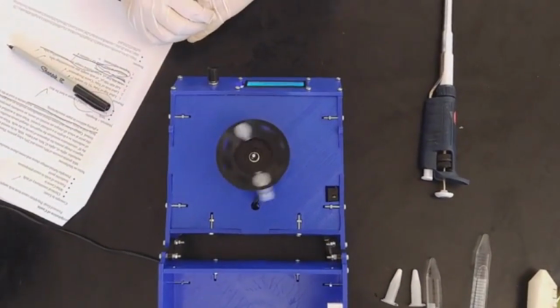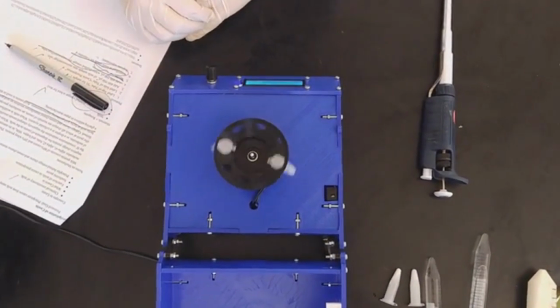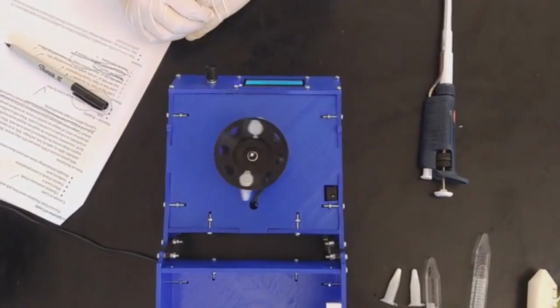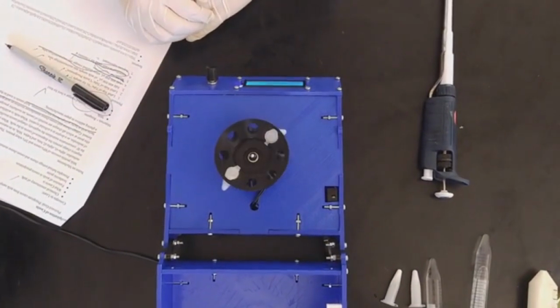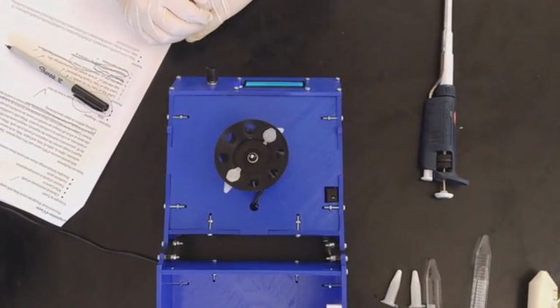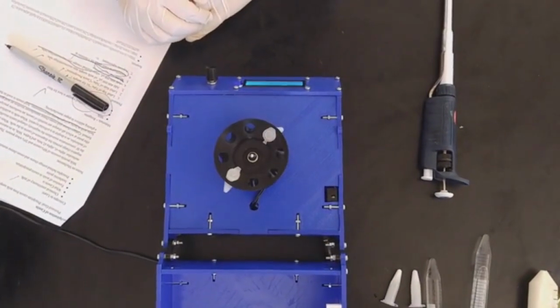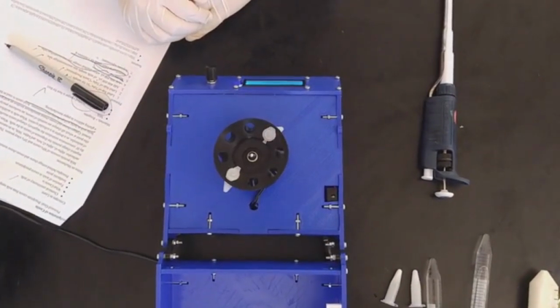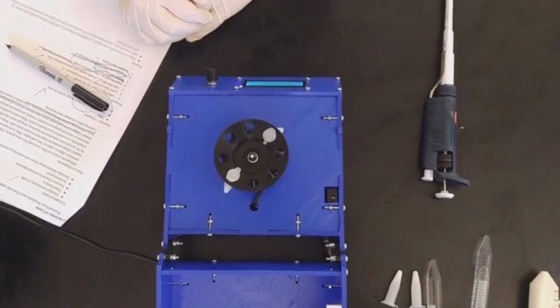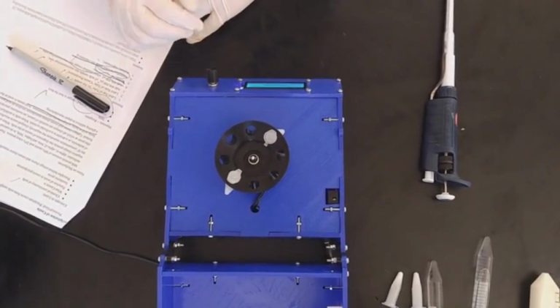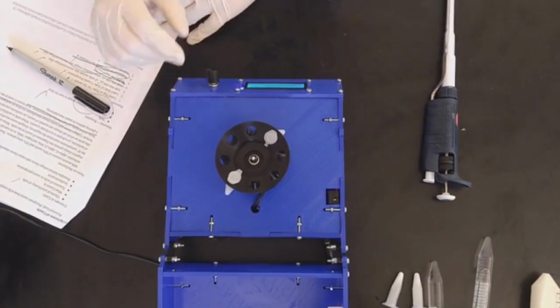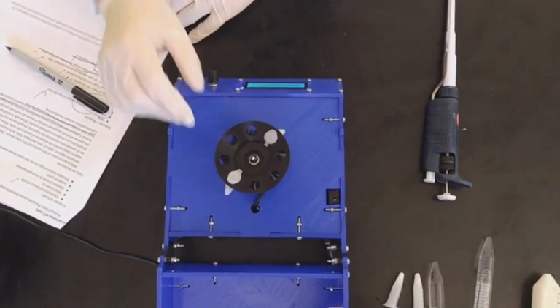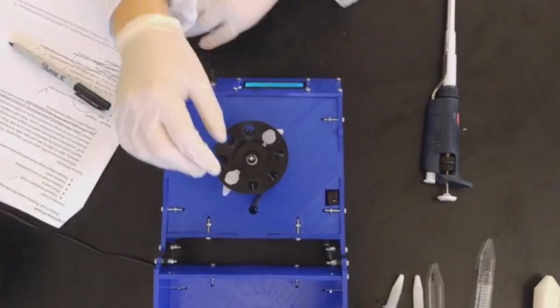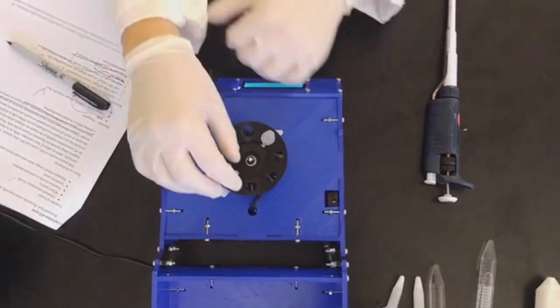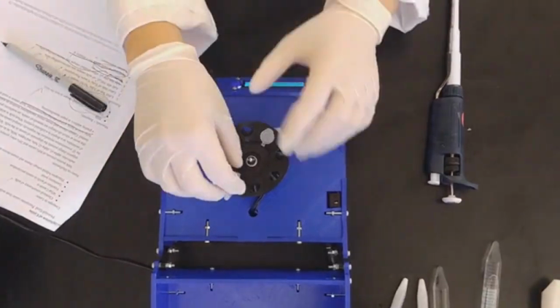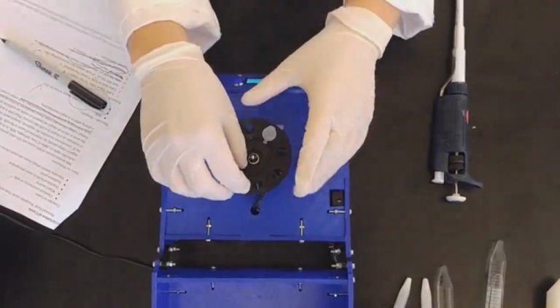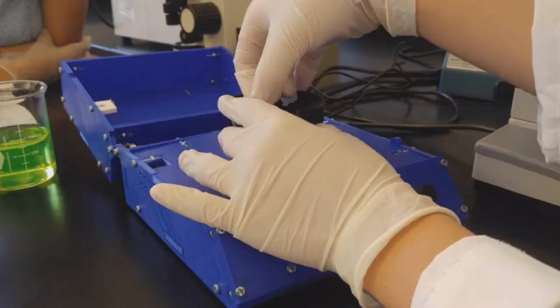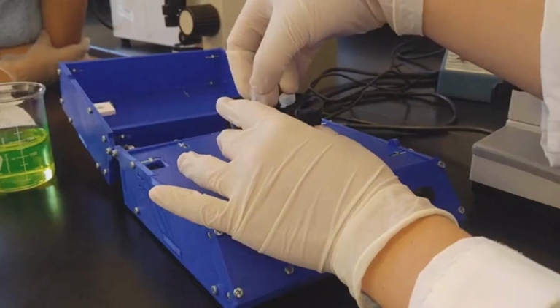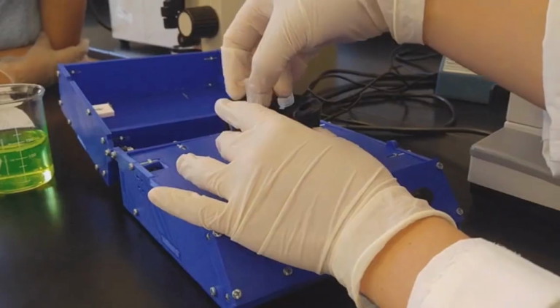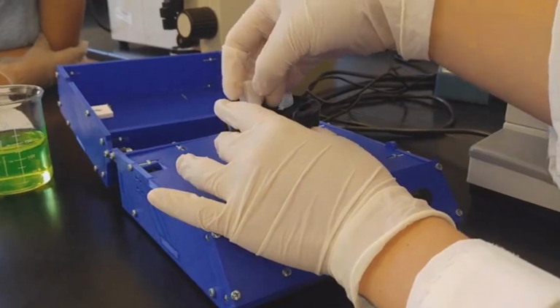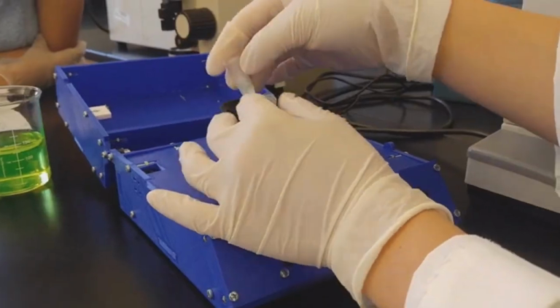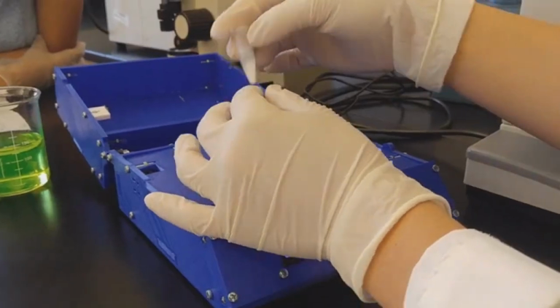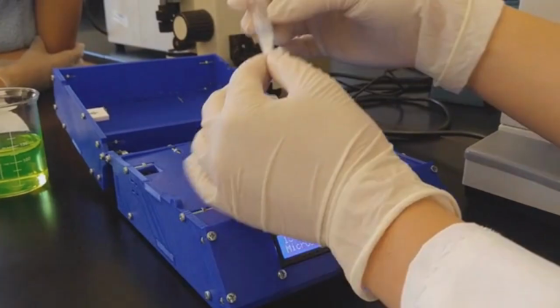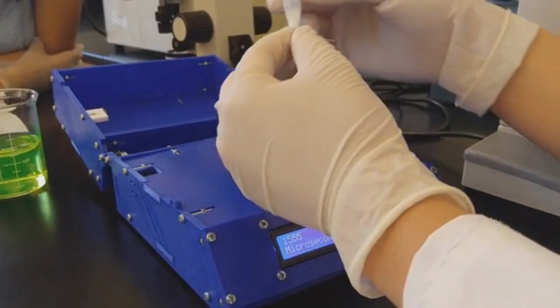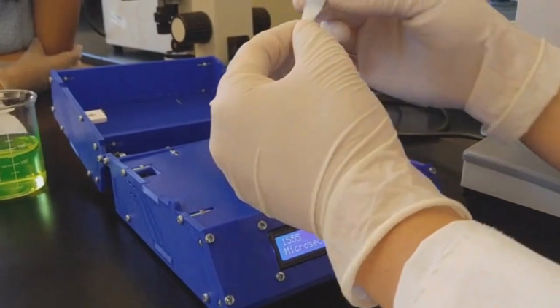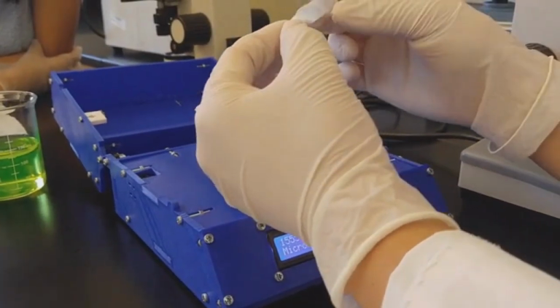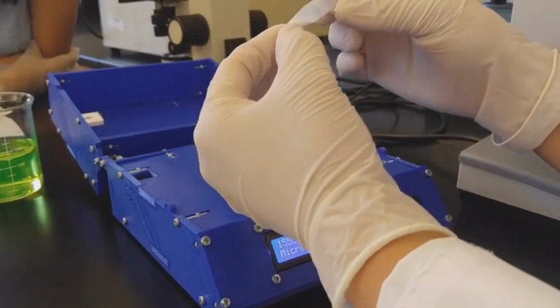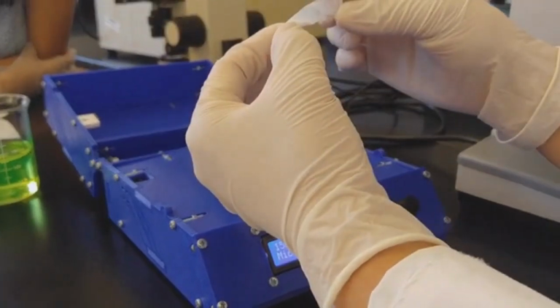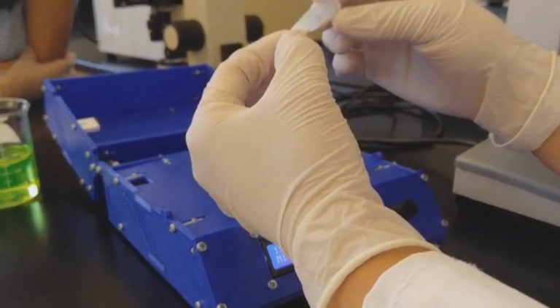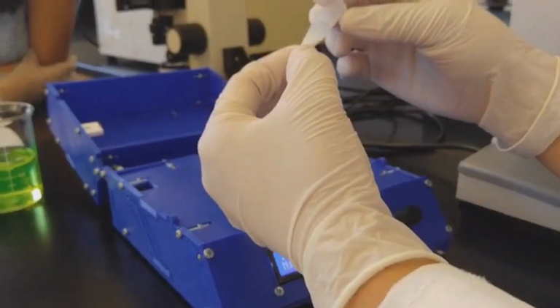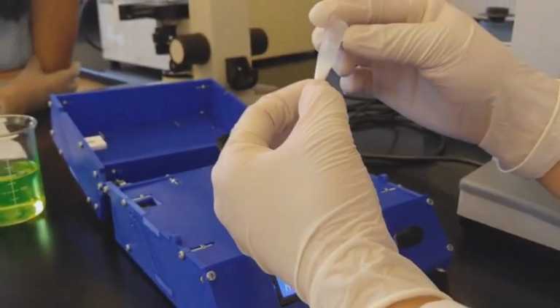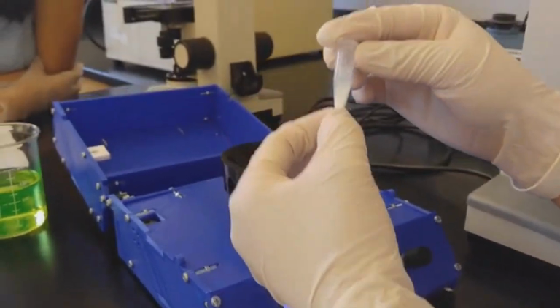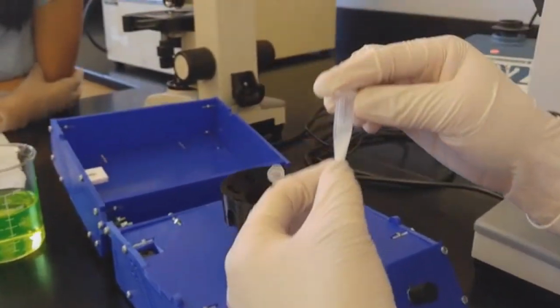Biological centrifugation works by spinning samples of mixtures at extremely high speeds in order to separate substances by density. For example, through centrifuging precipitated milk proteins in solution, you can separate them from the rest of the mixture.